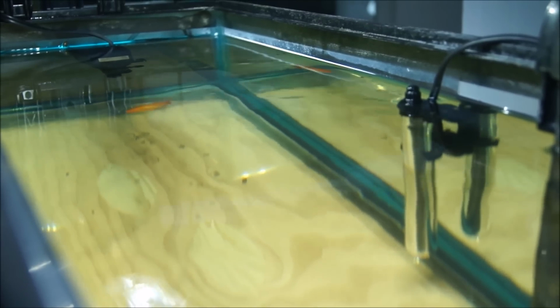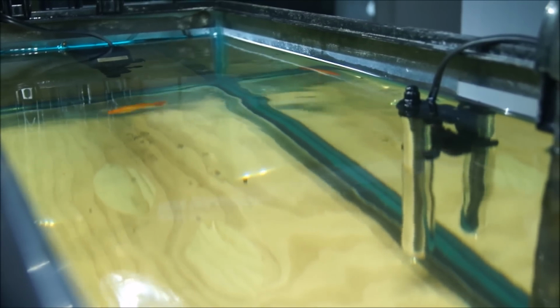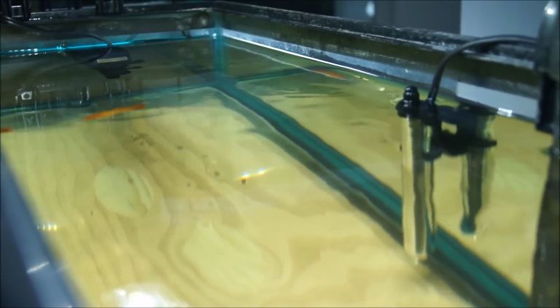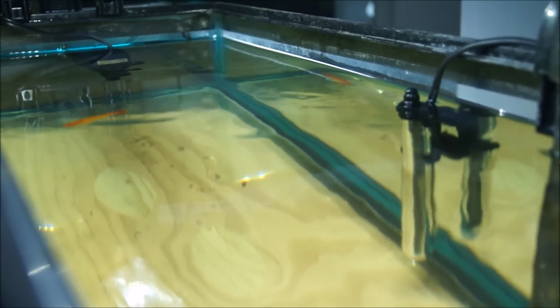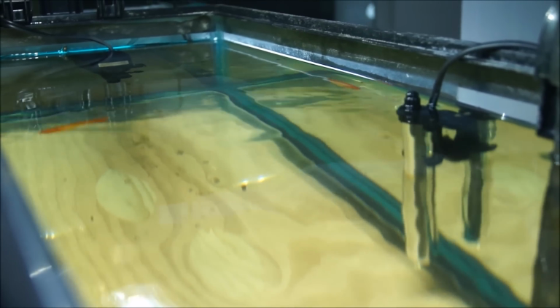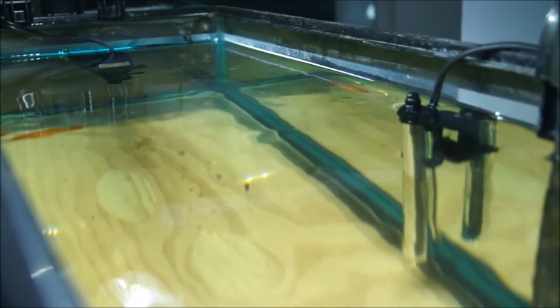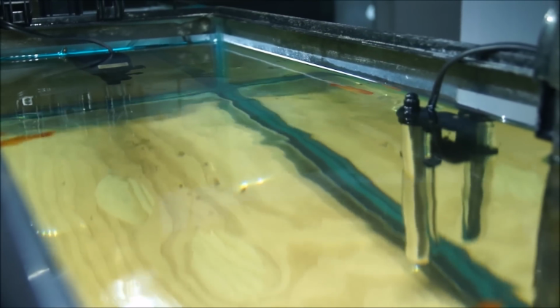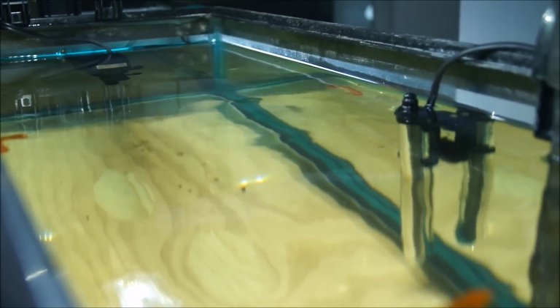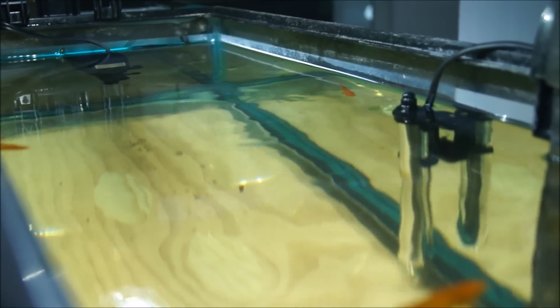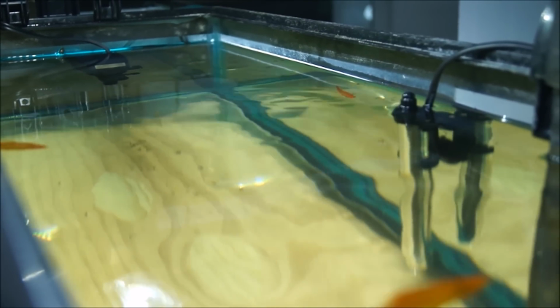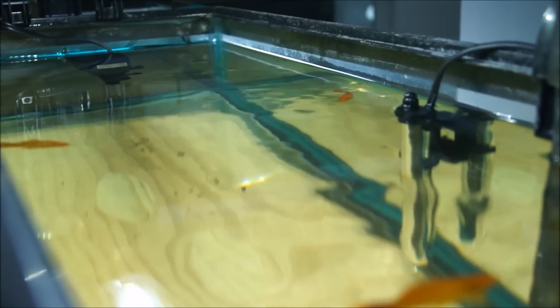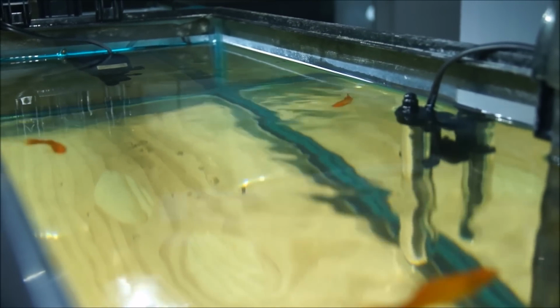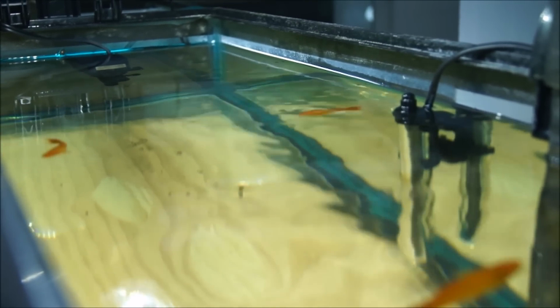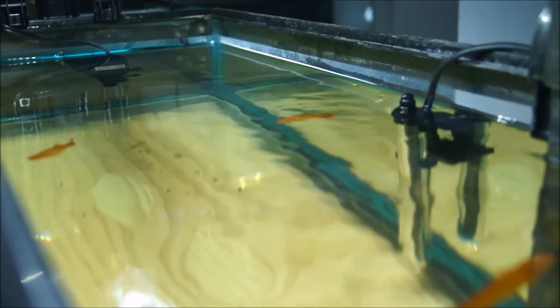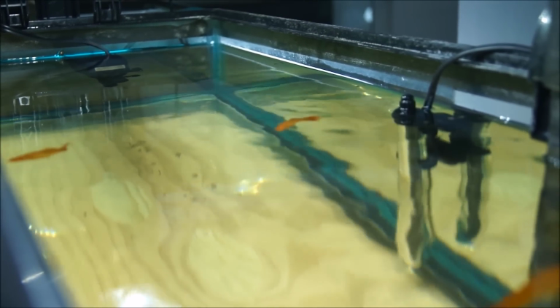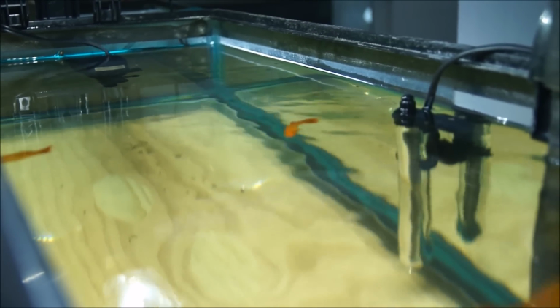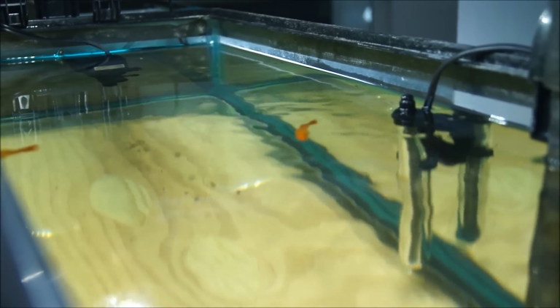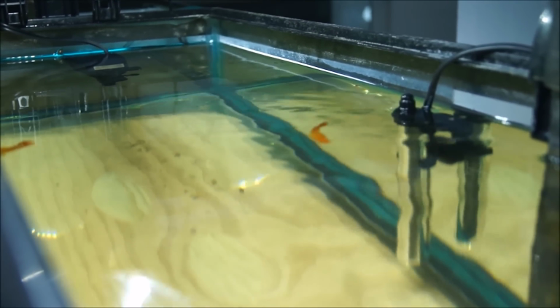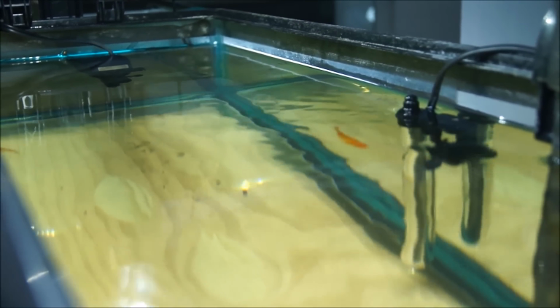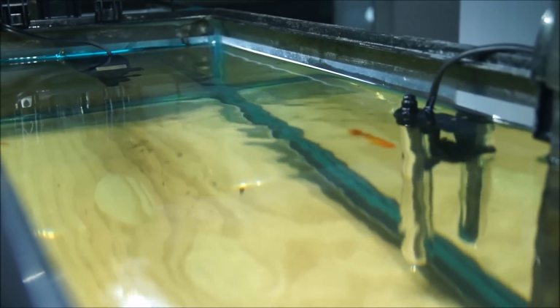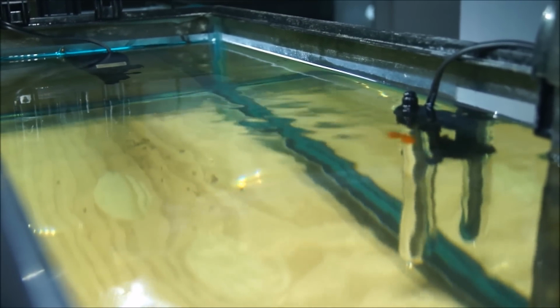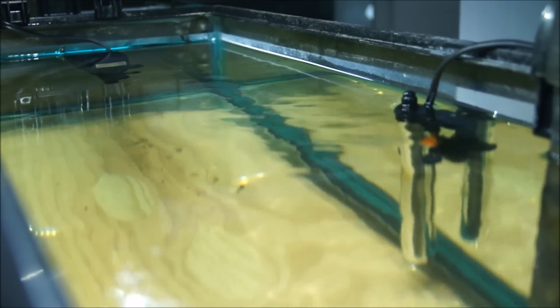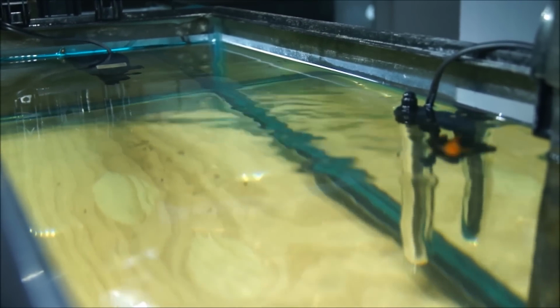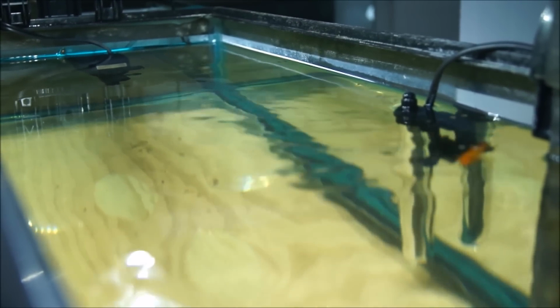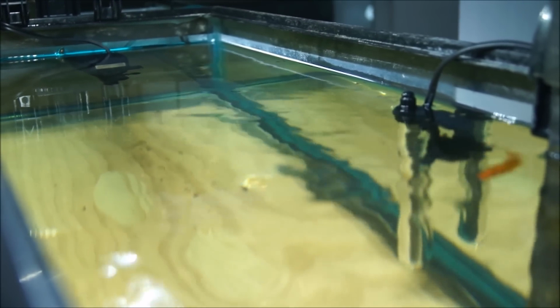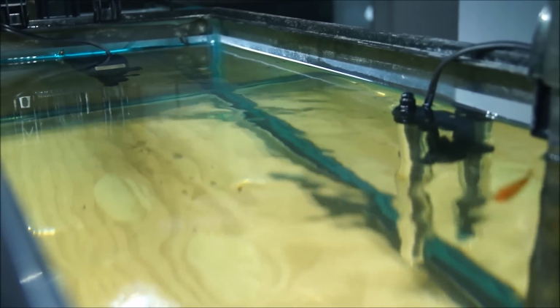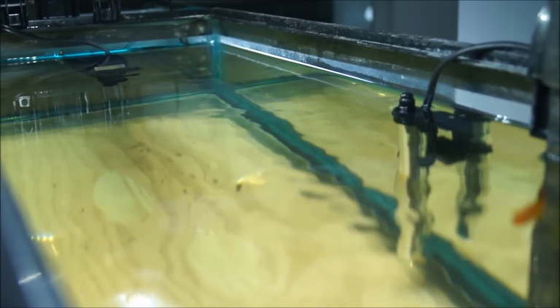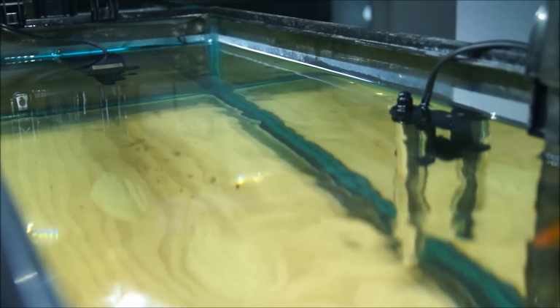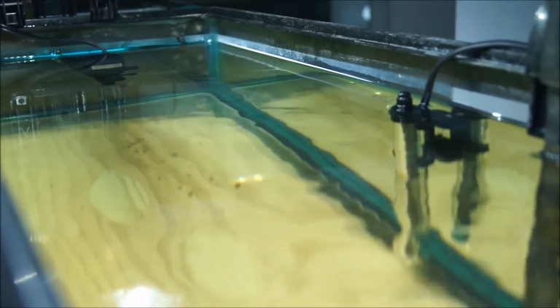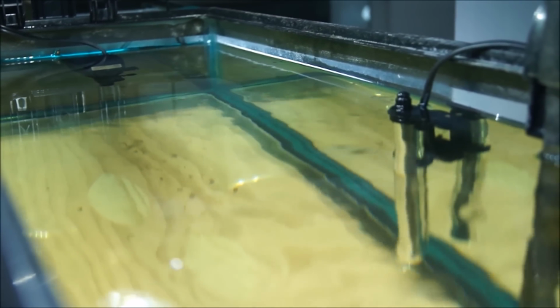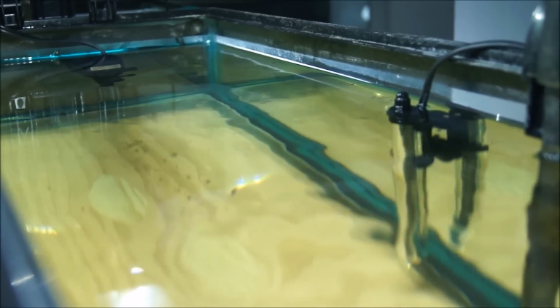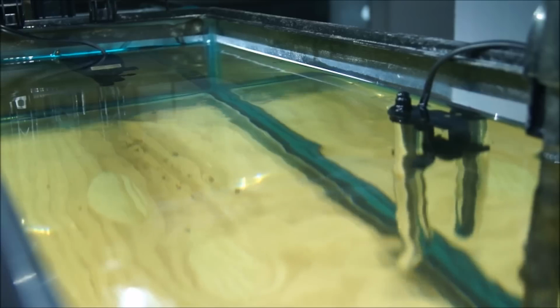And here's the top view of the SunSun JP23 very directional flow pump.